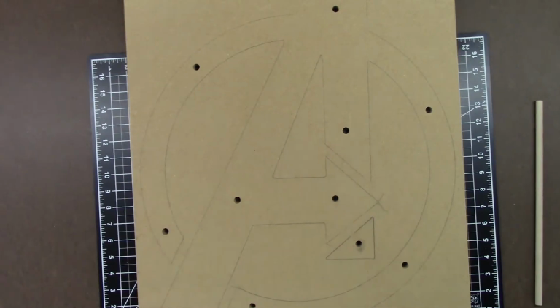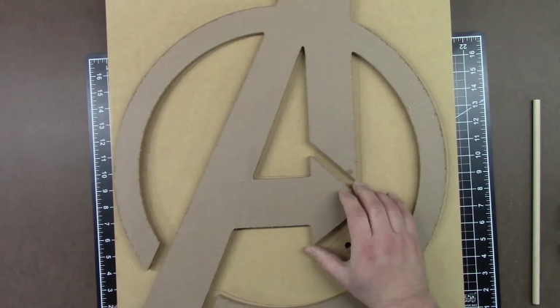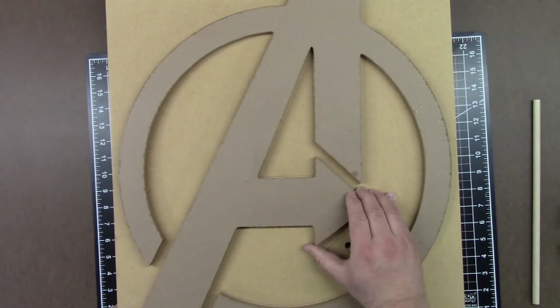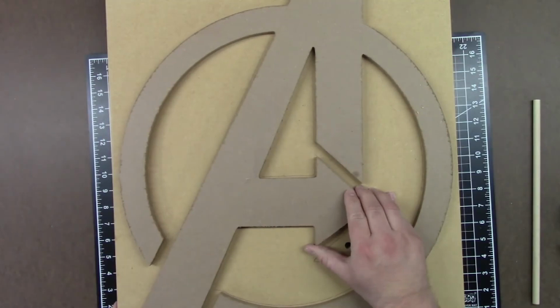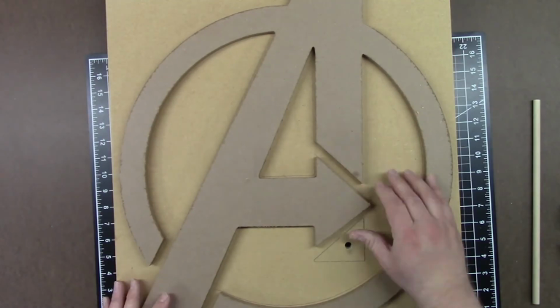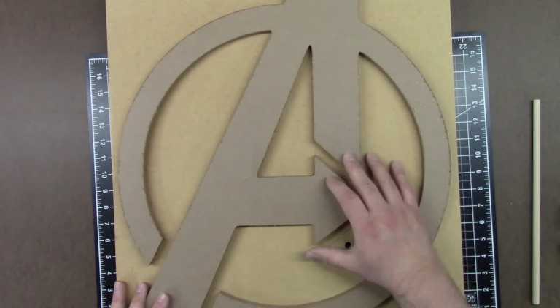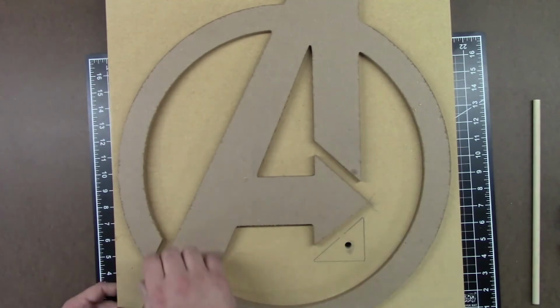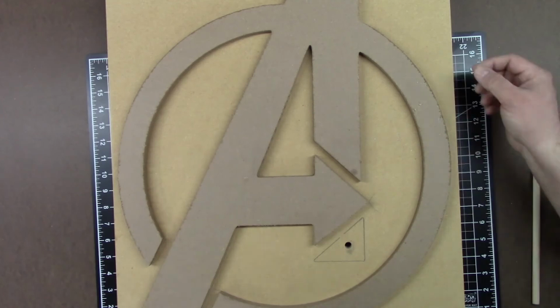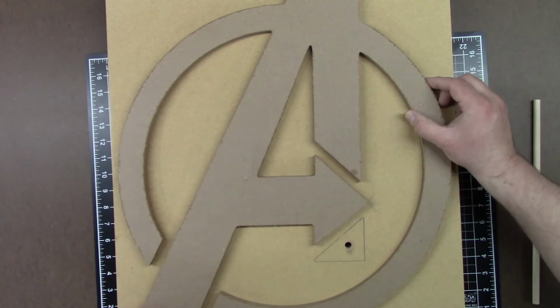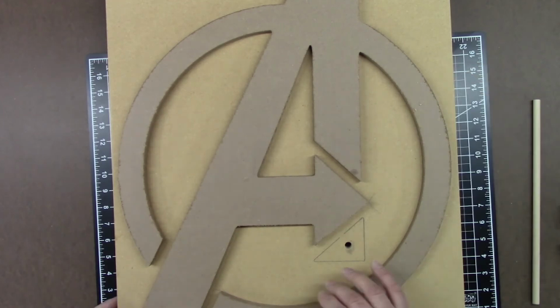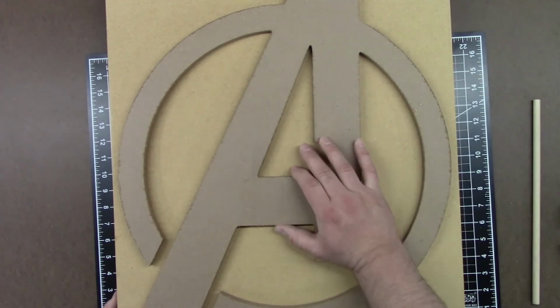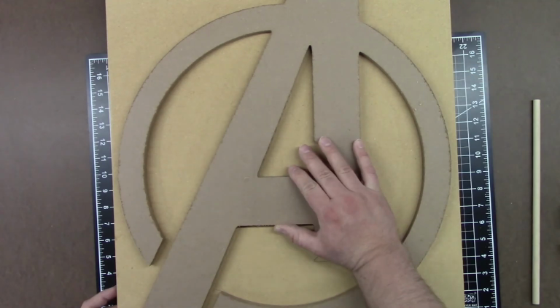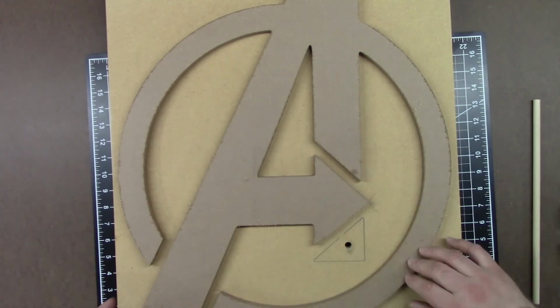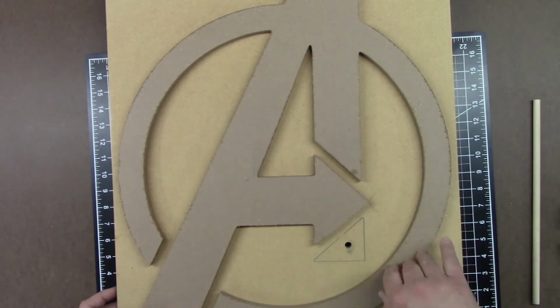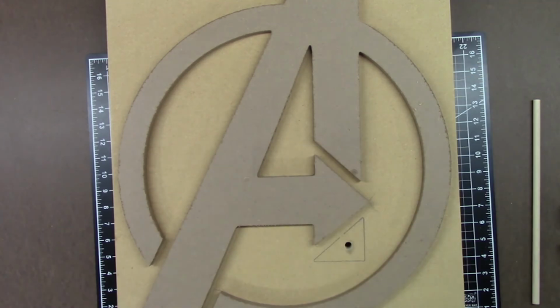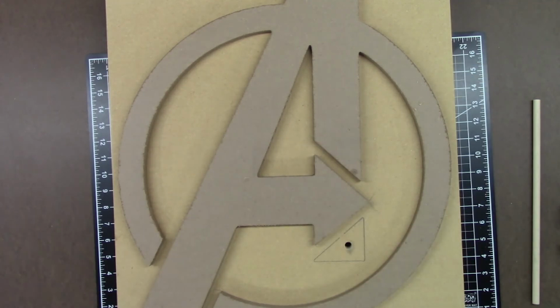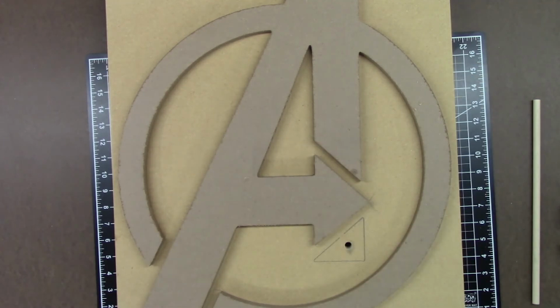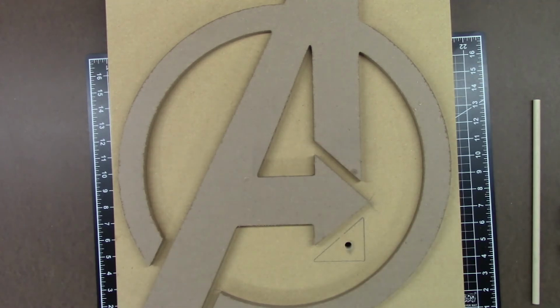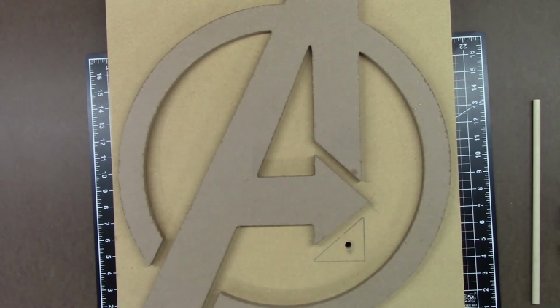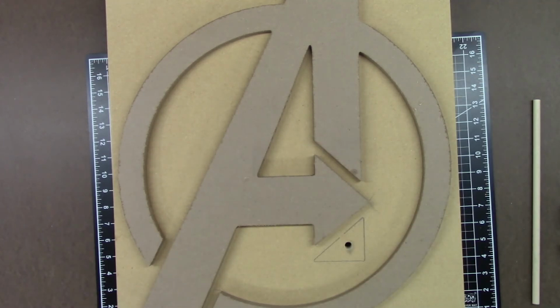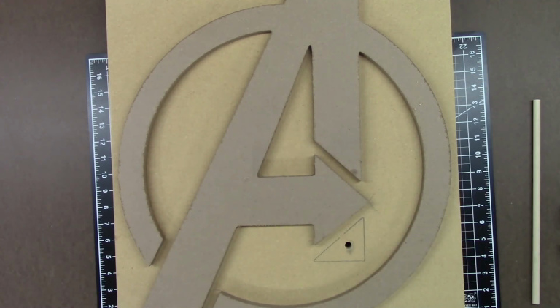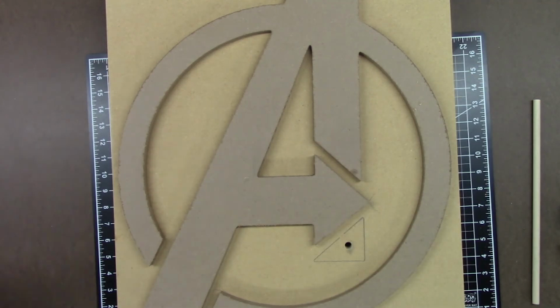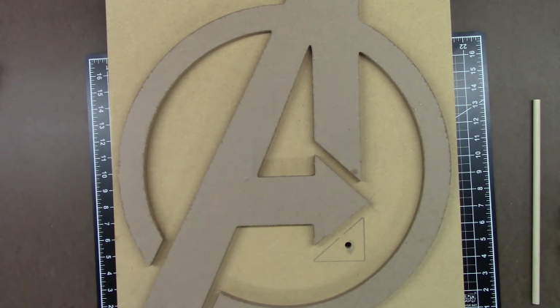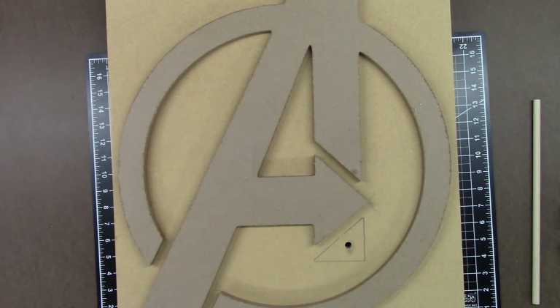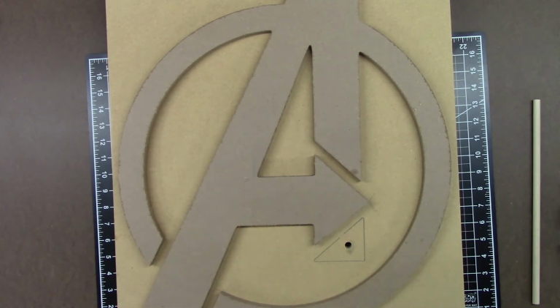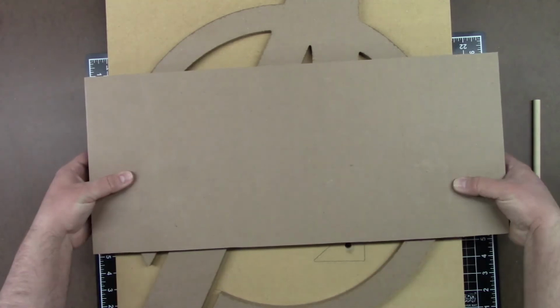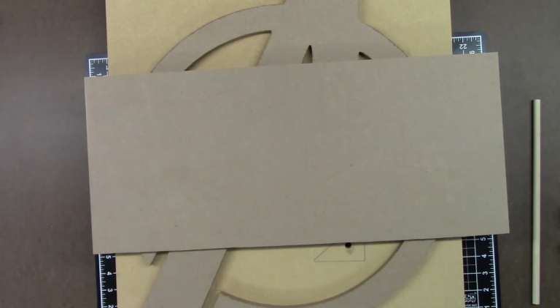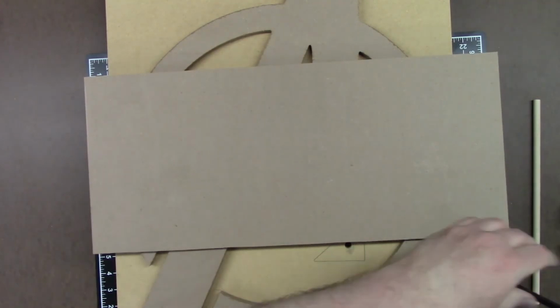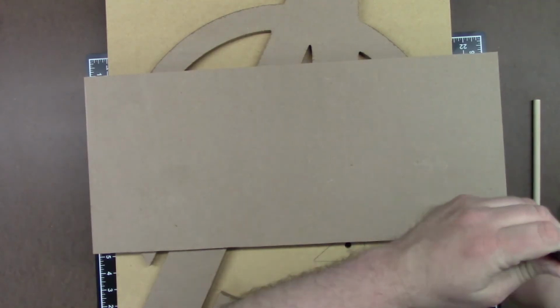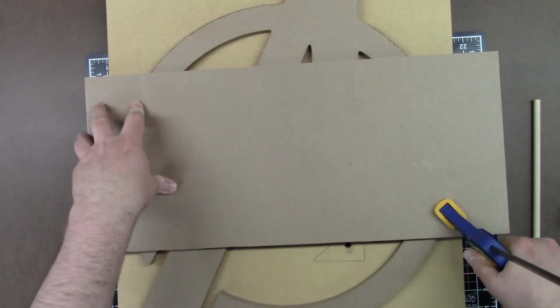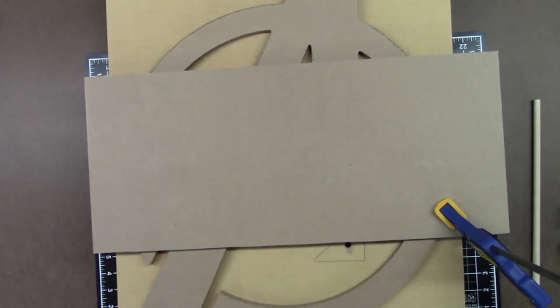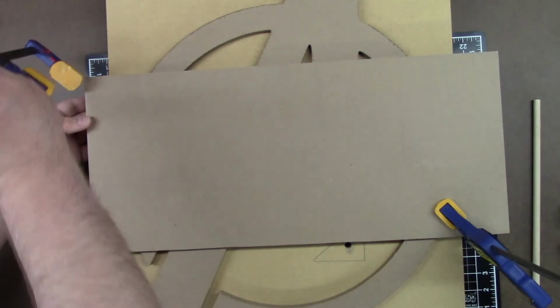With the mounting board holes drilled, I can now clamp the logo to the mounting board so I can mark the holes in the bottom of the logo.